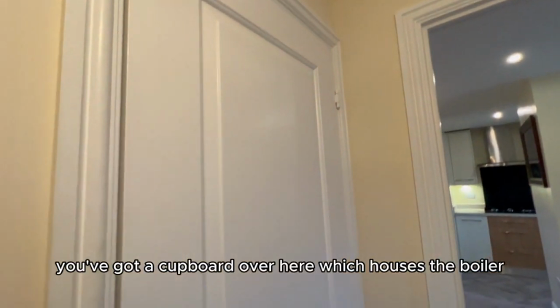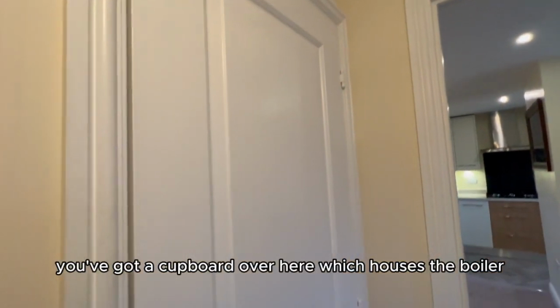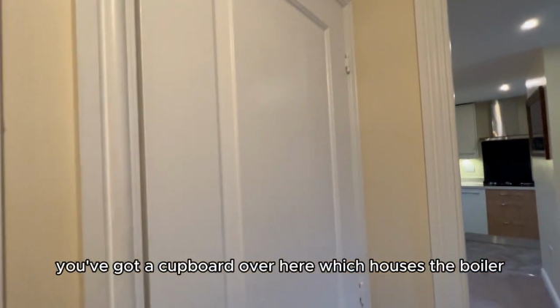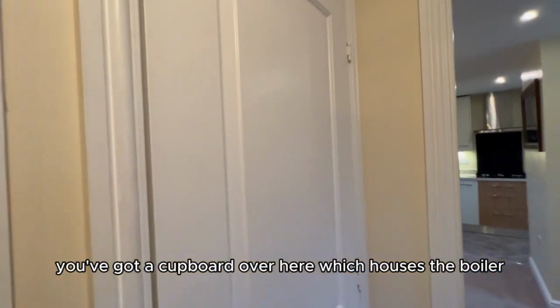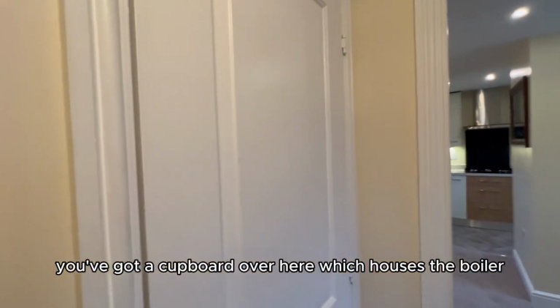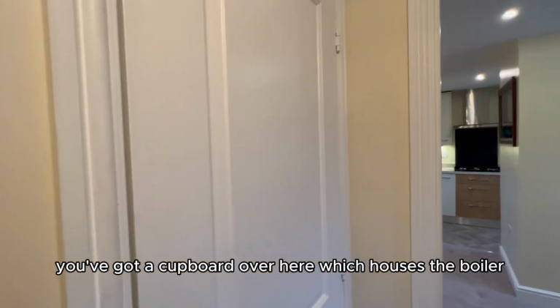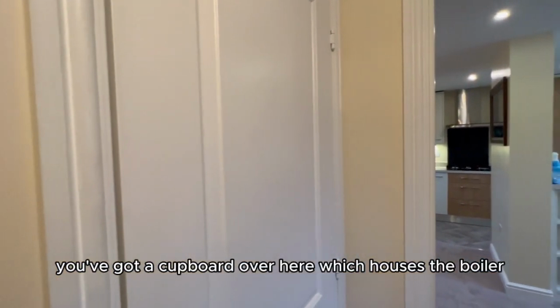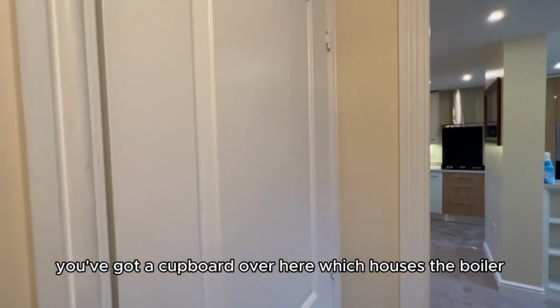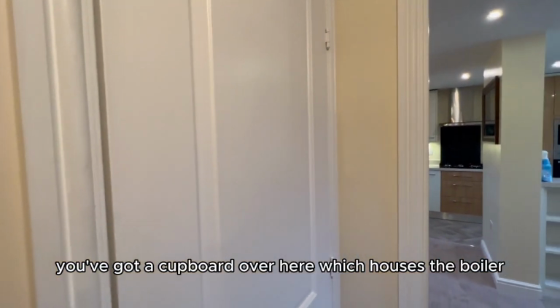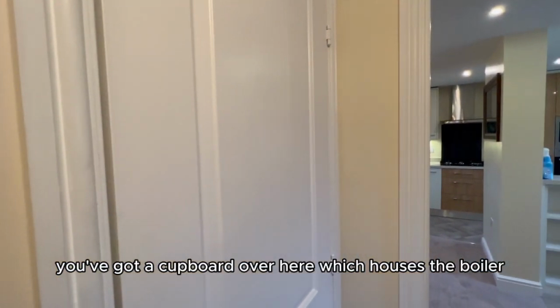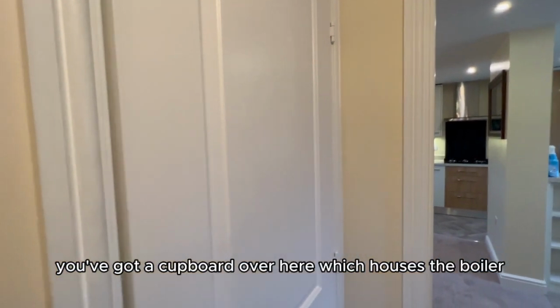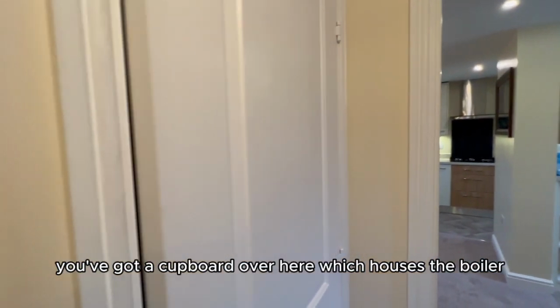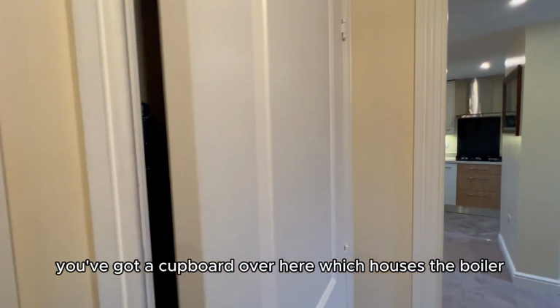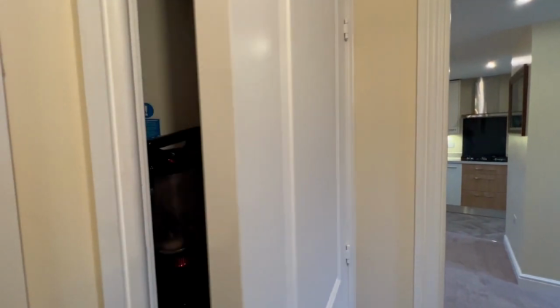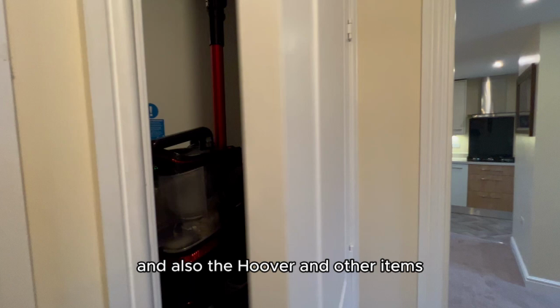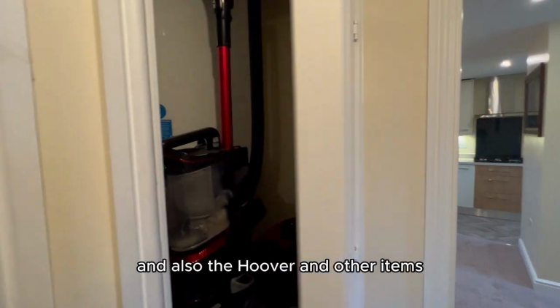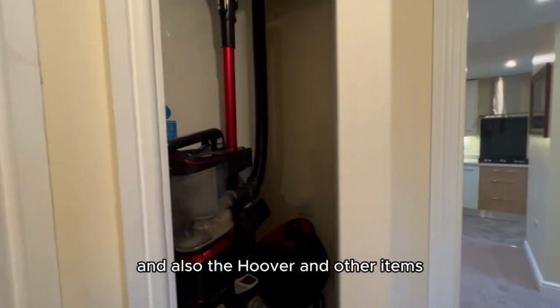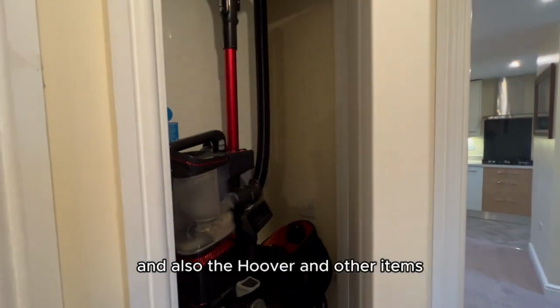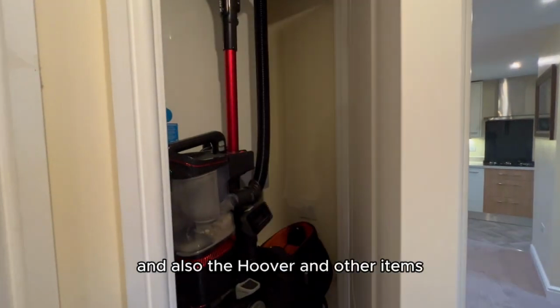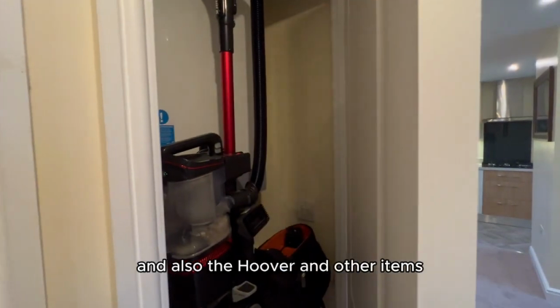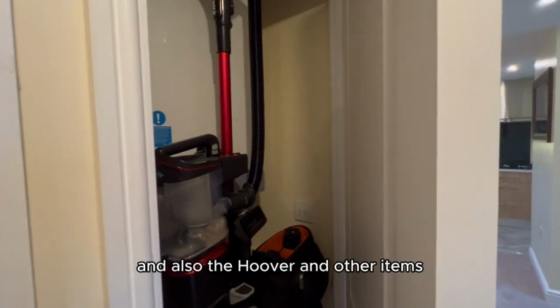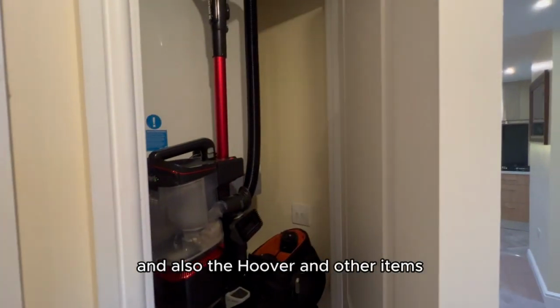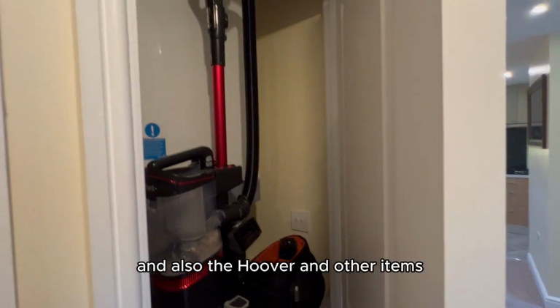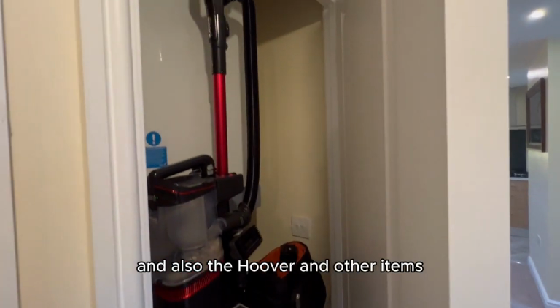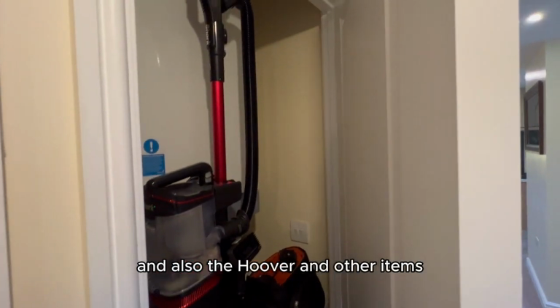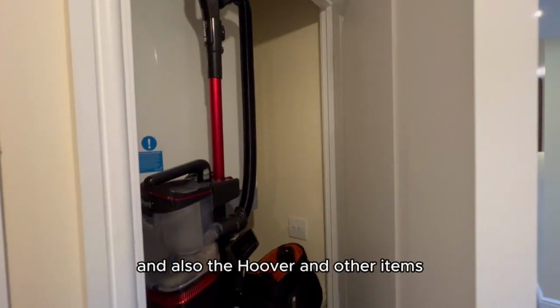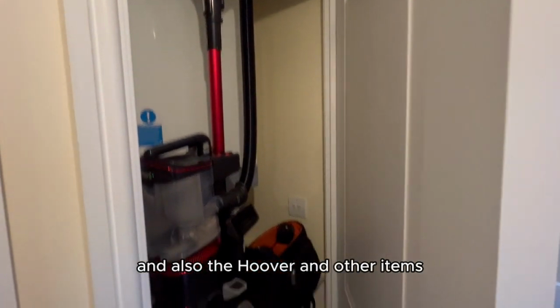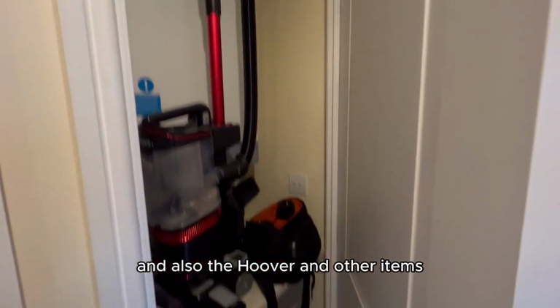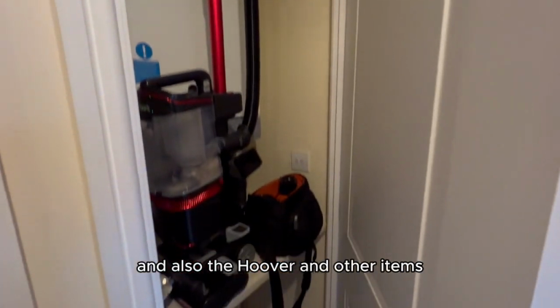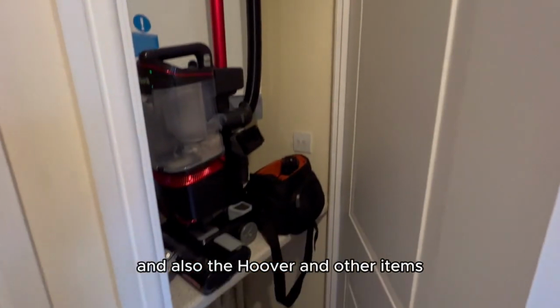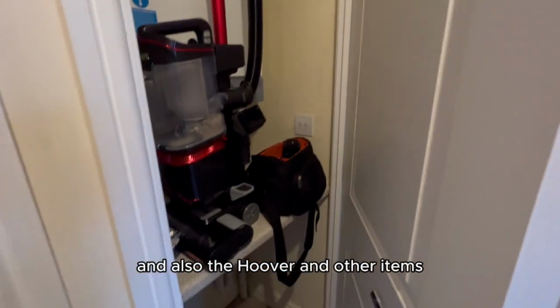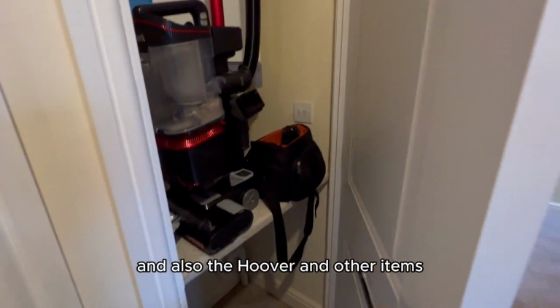Back out in the hallway, you've got a cupboard over here which houses the boiler and also space for the hoover and other items.